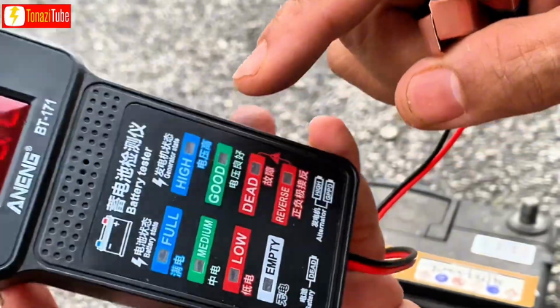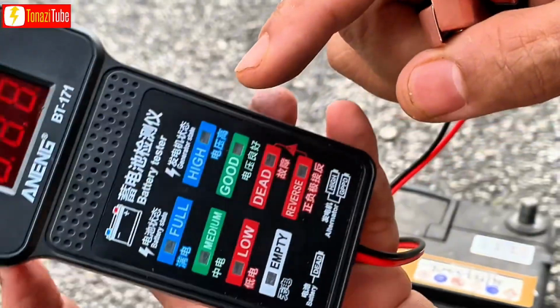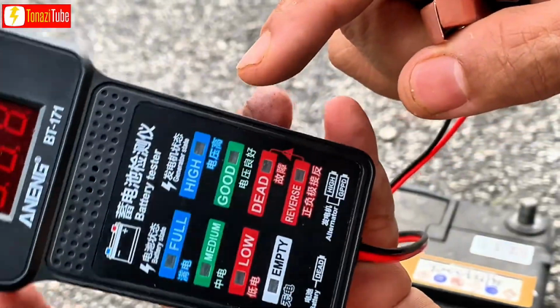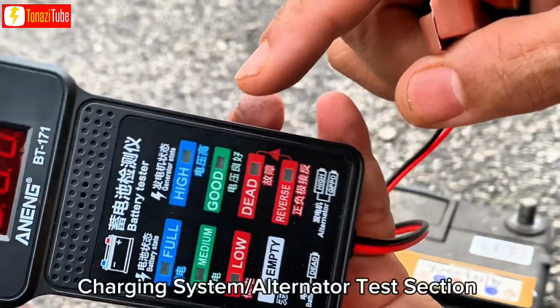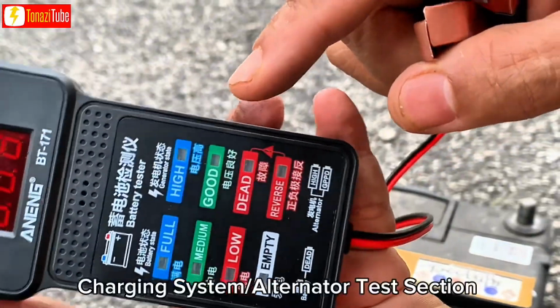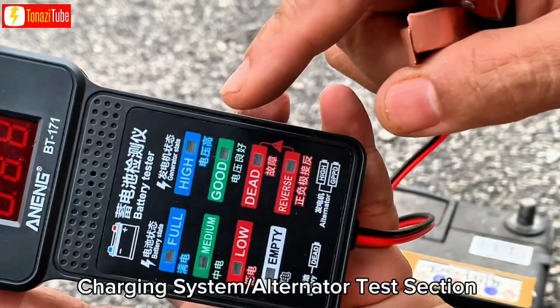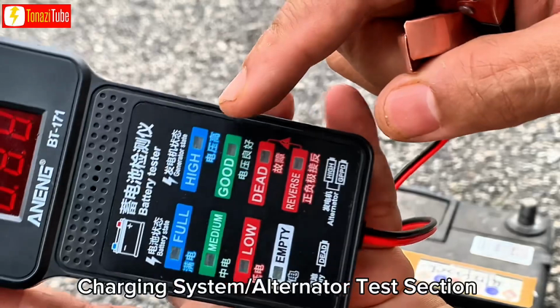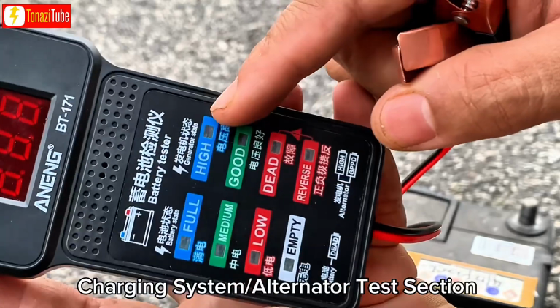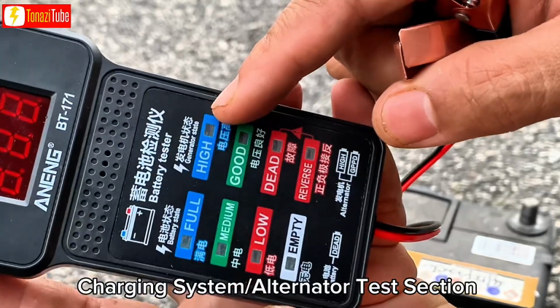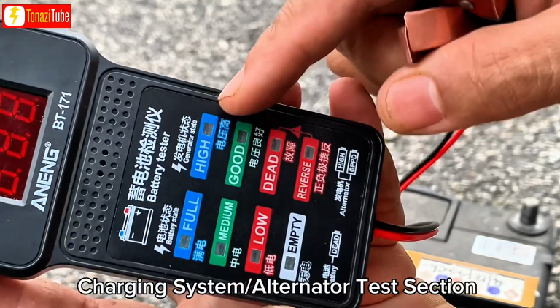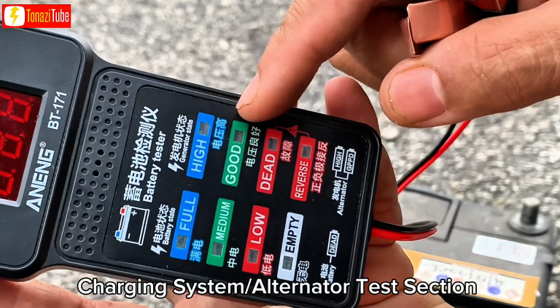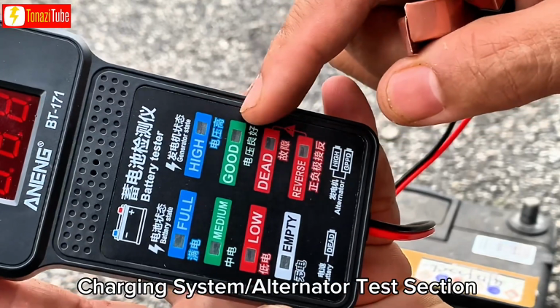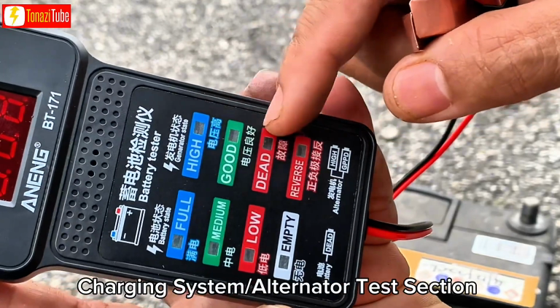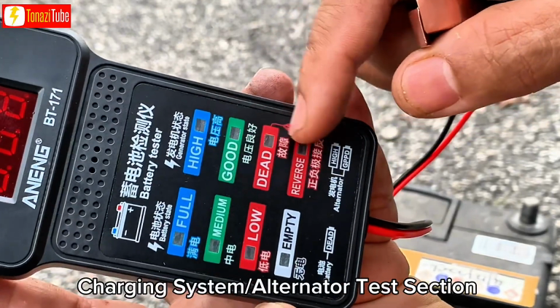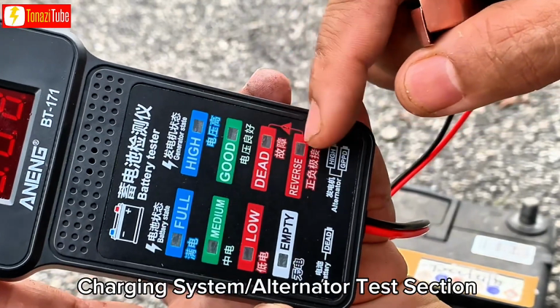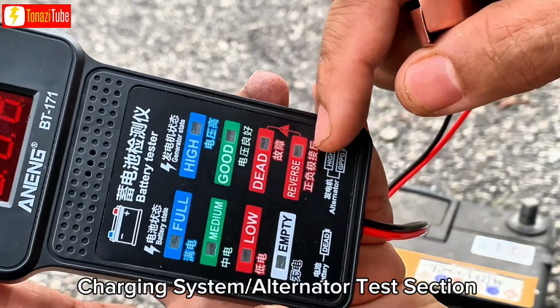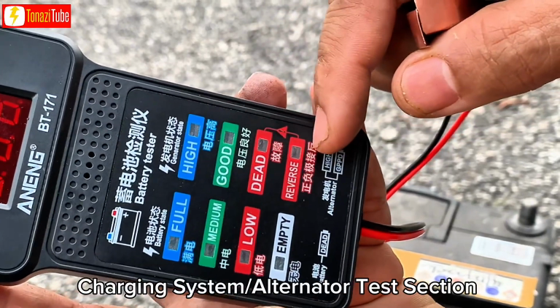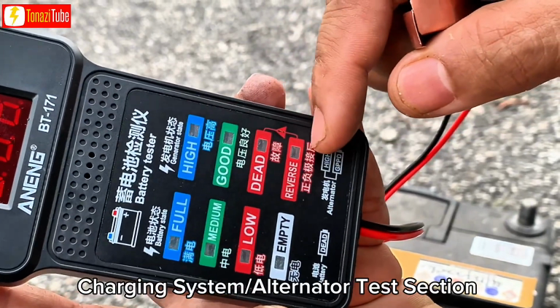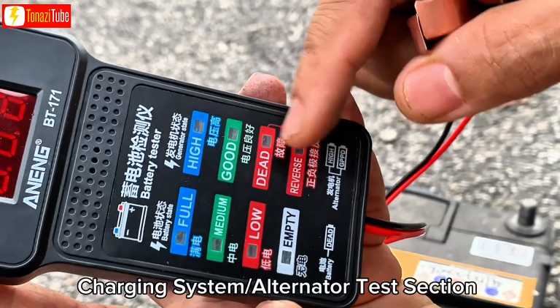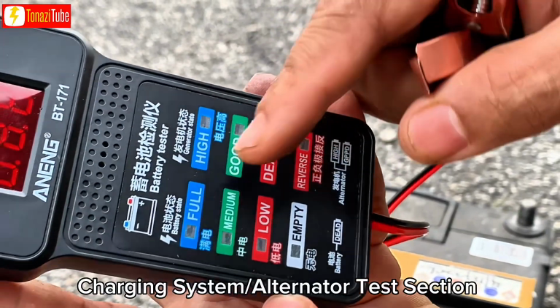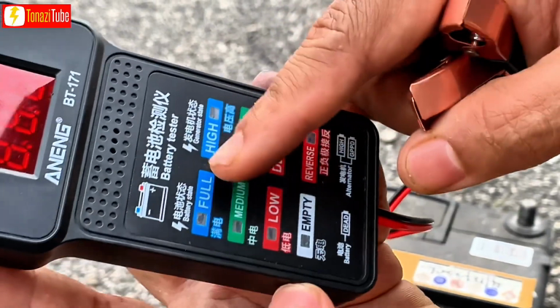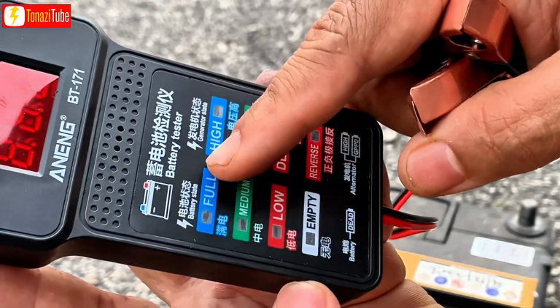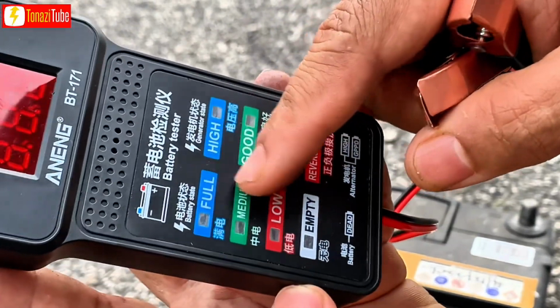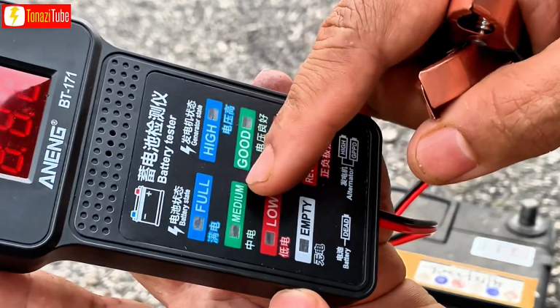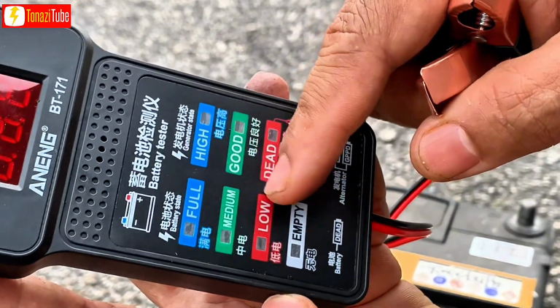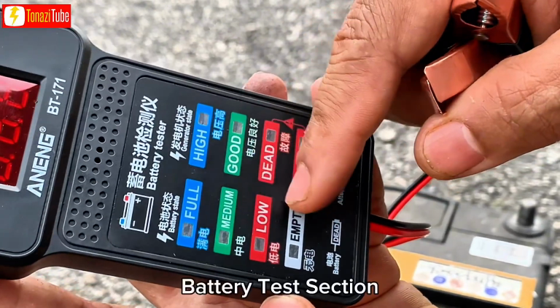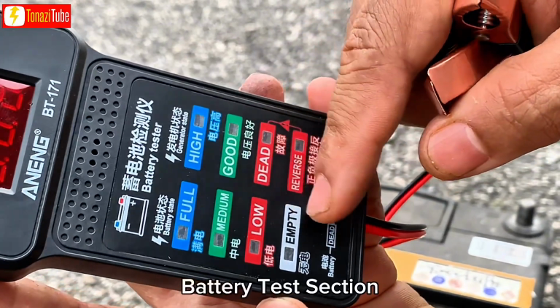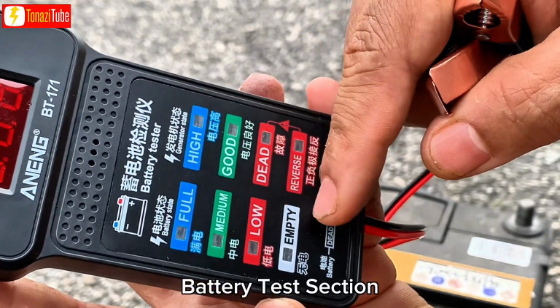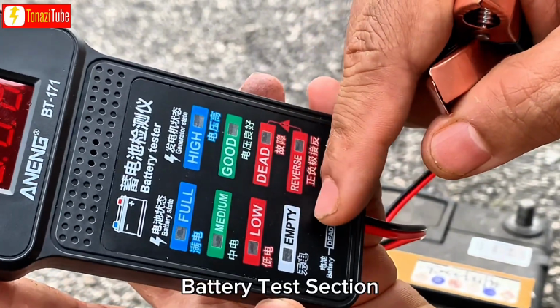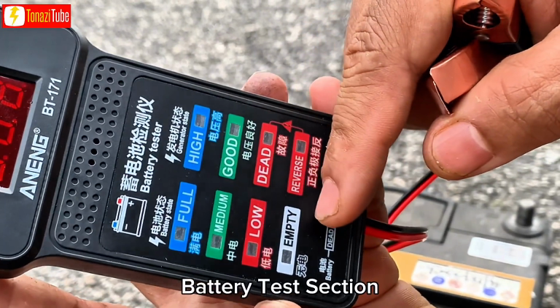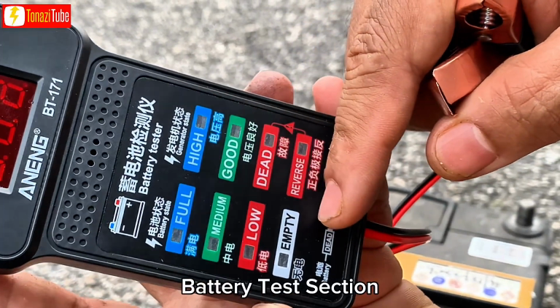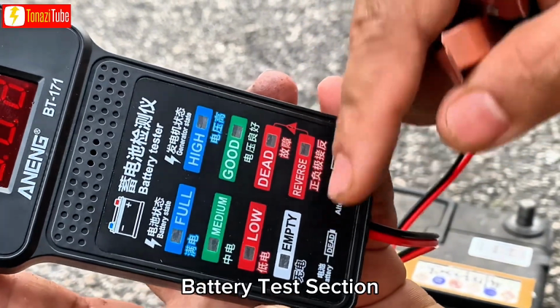This side is used to confirm the charging alternator system condition, and this side is for the battery level.